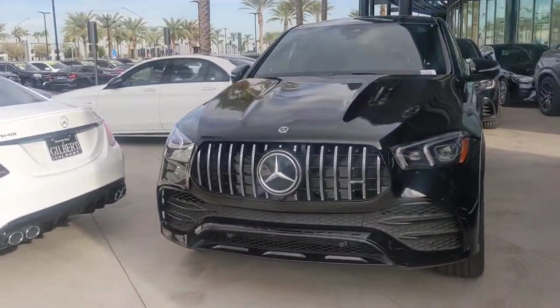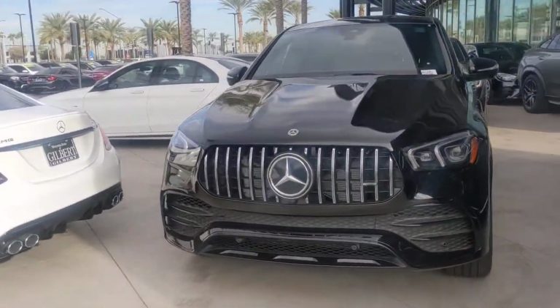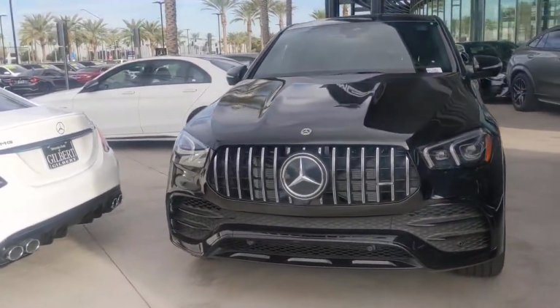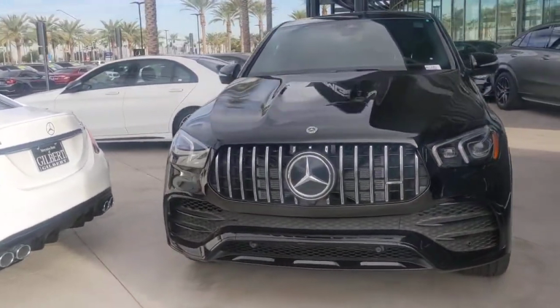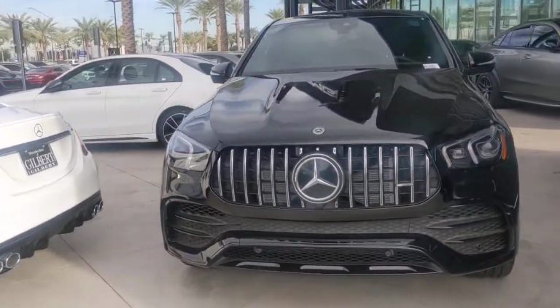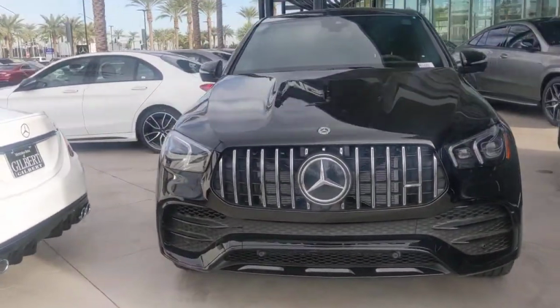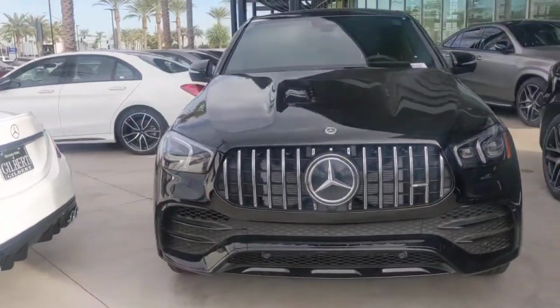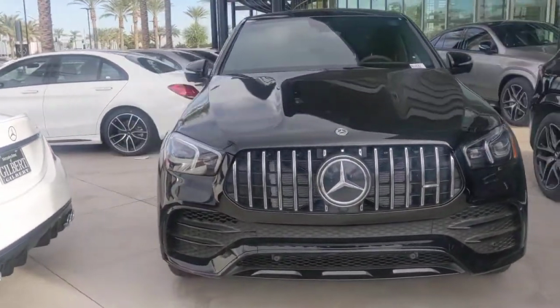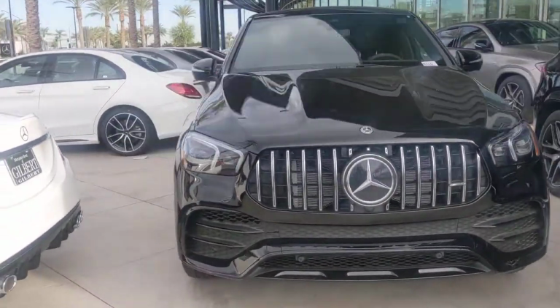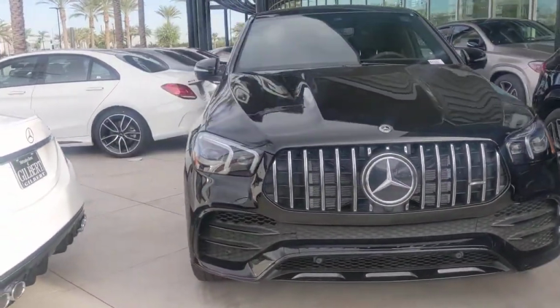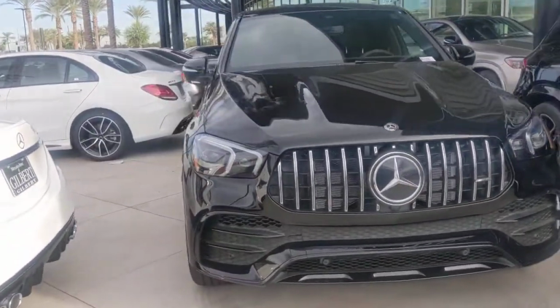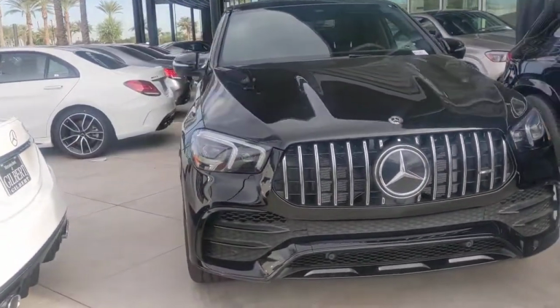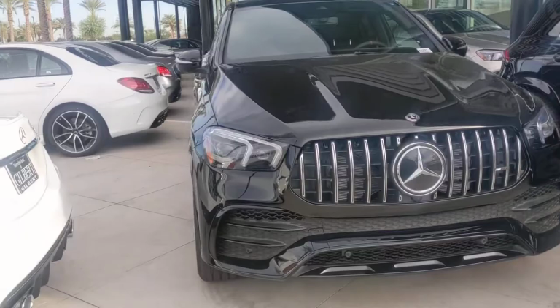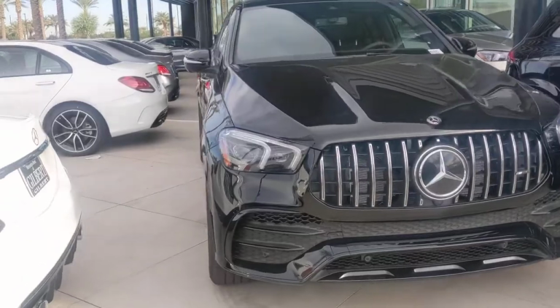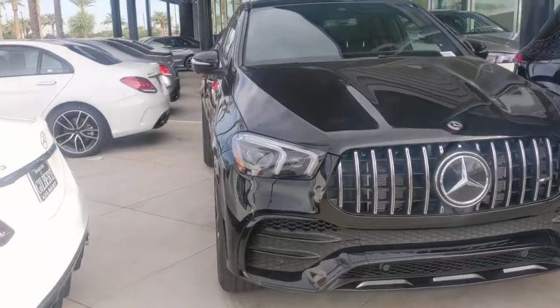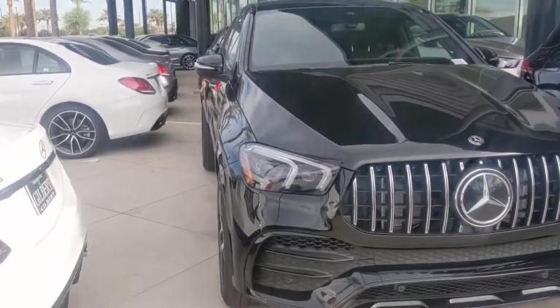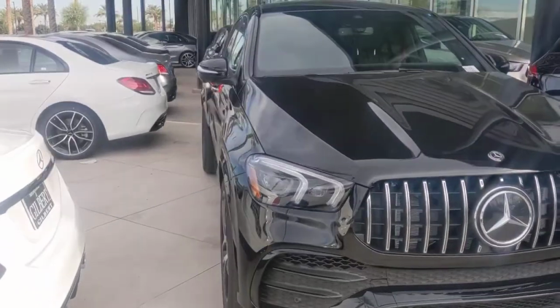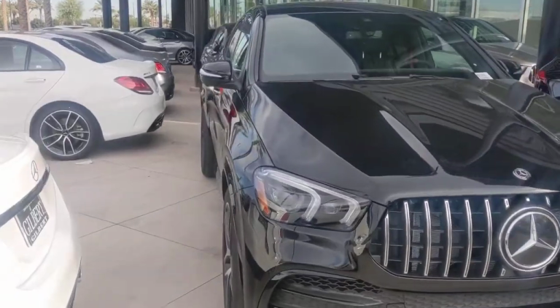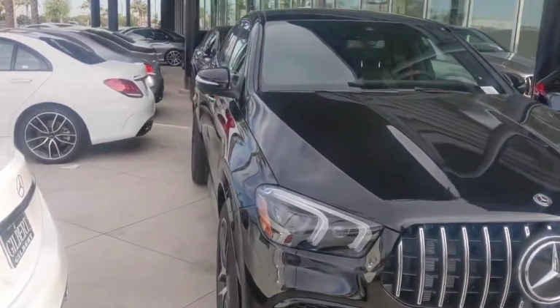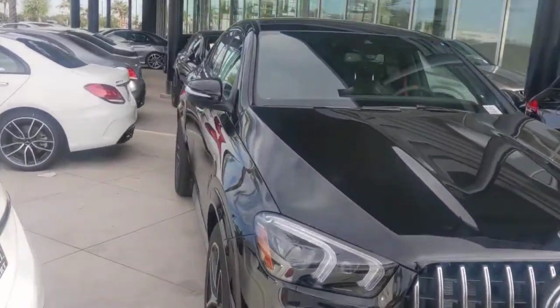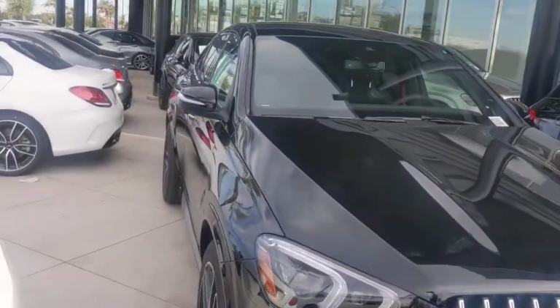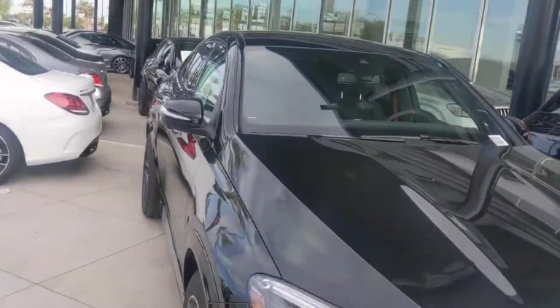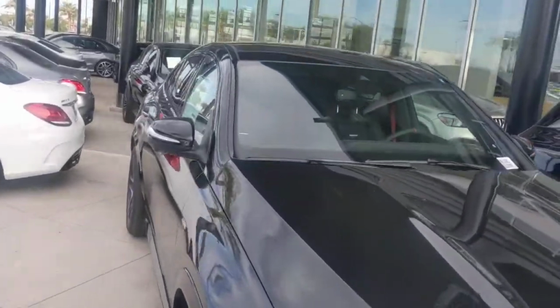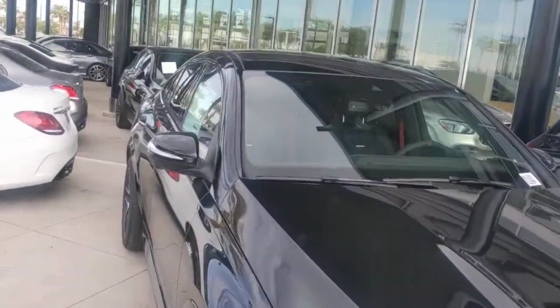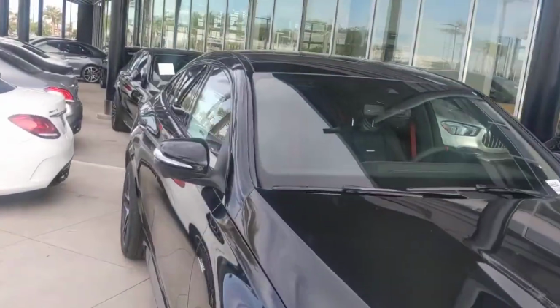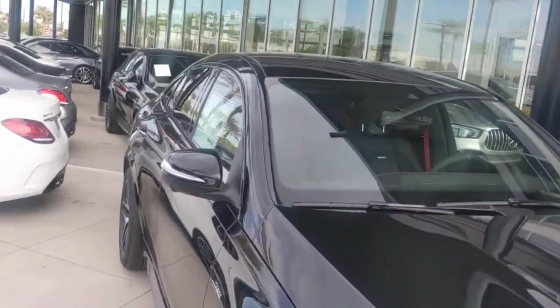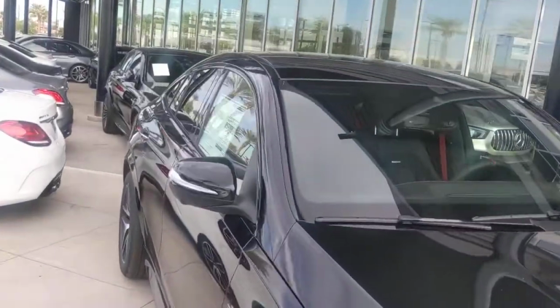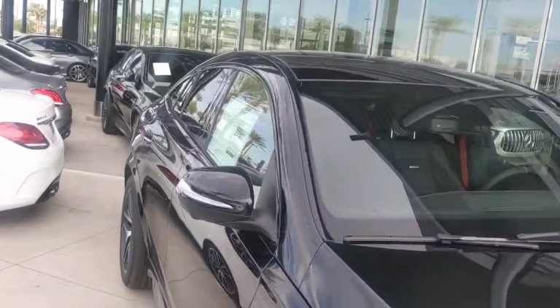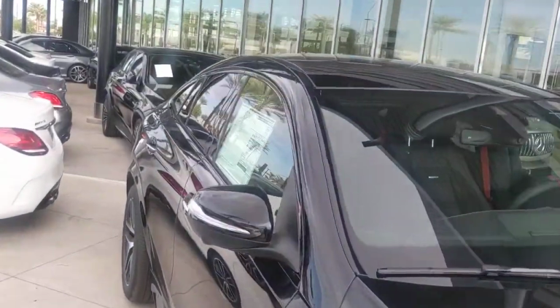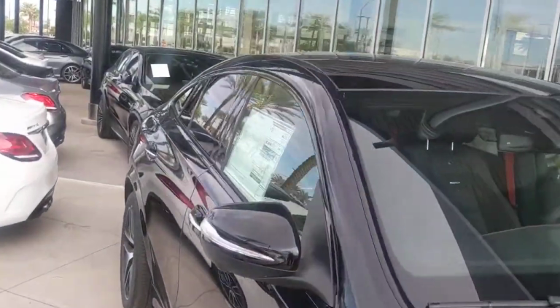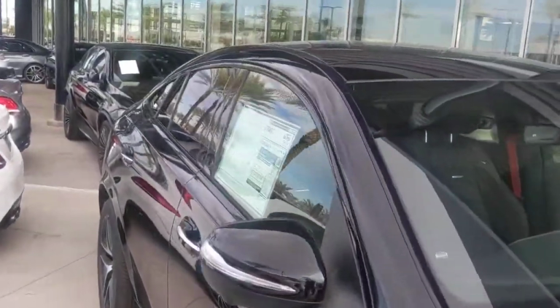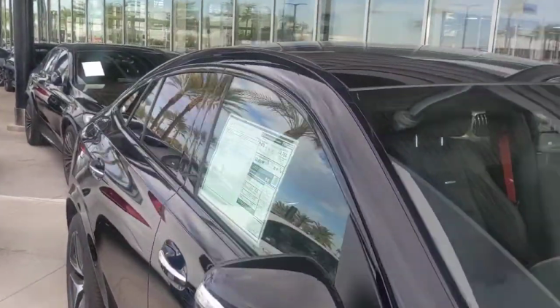Thank you so much. This is Jamie, Mercedes-Benz Gilbert, Arizona. You have a wonderful day.